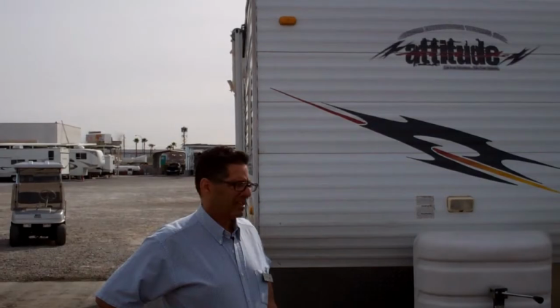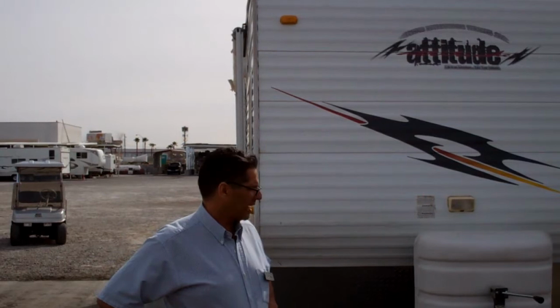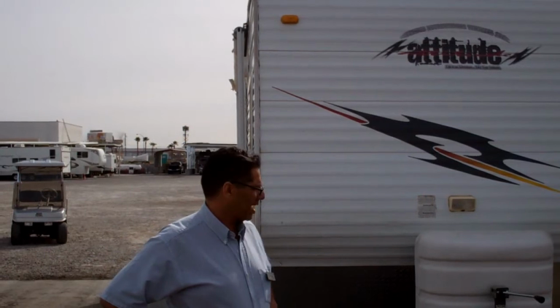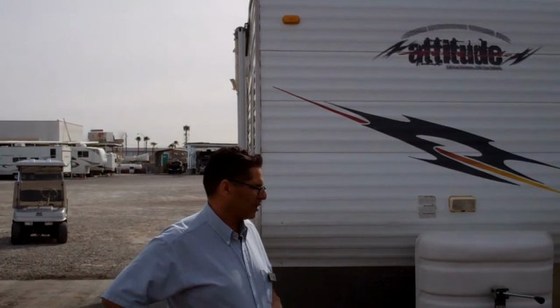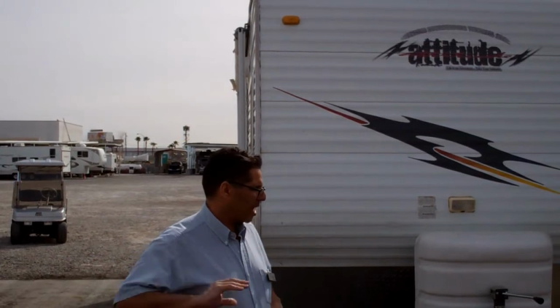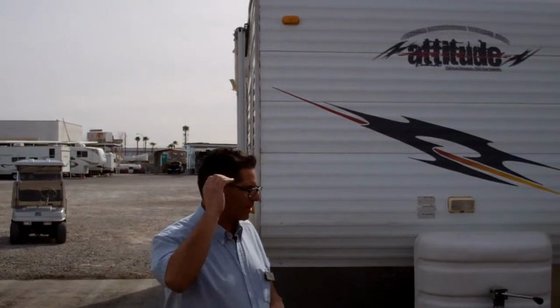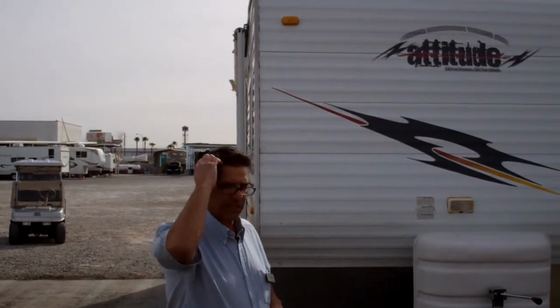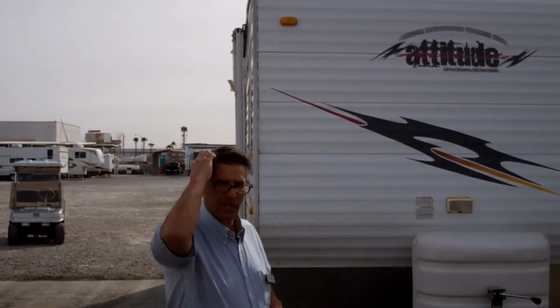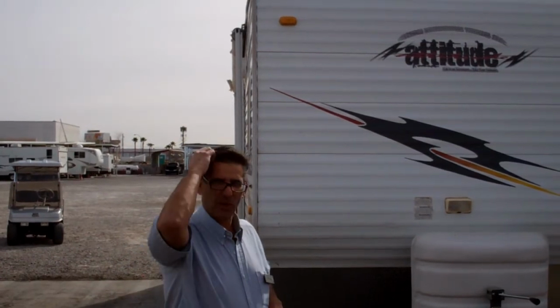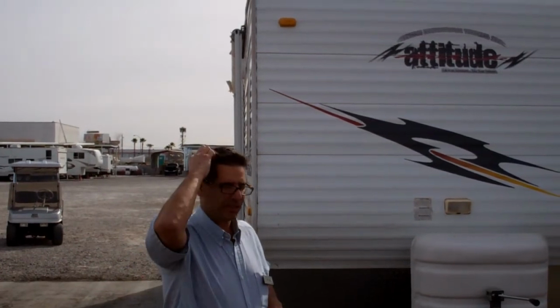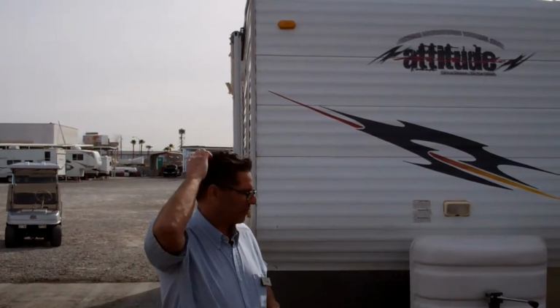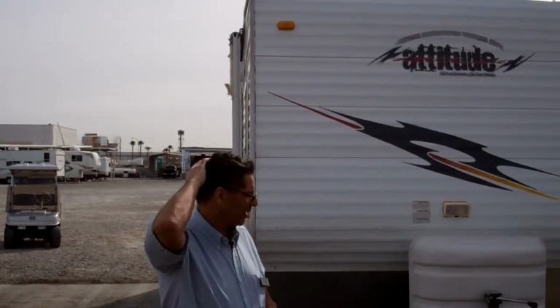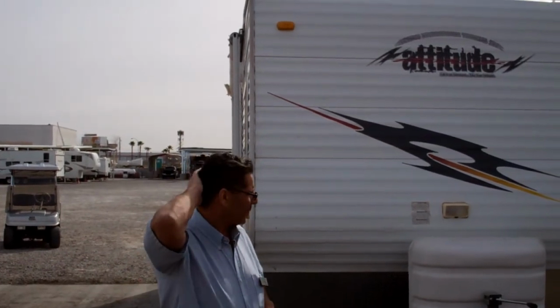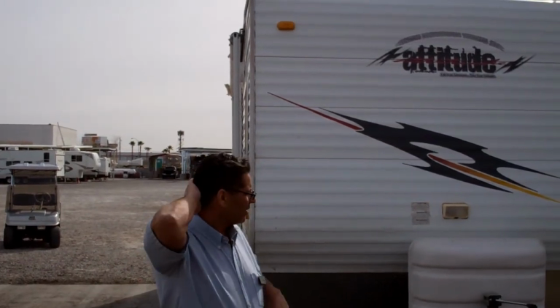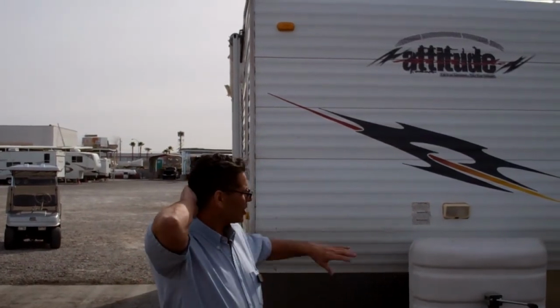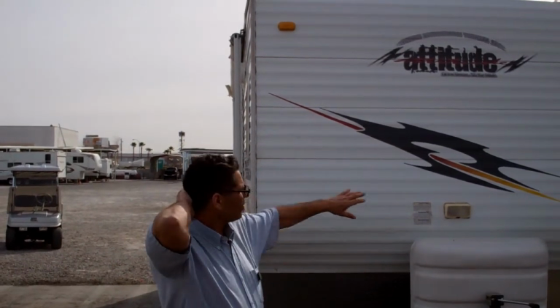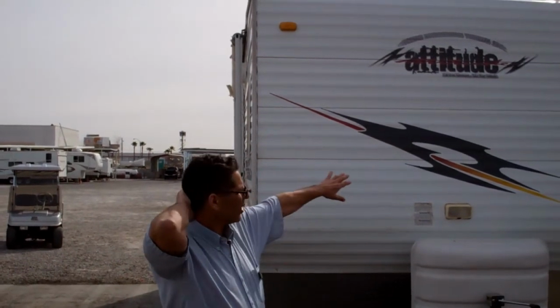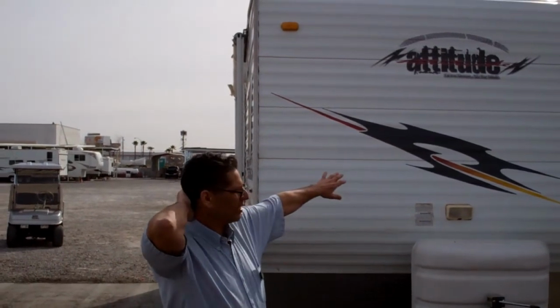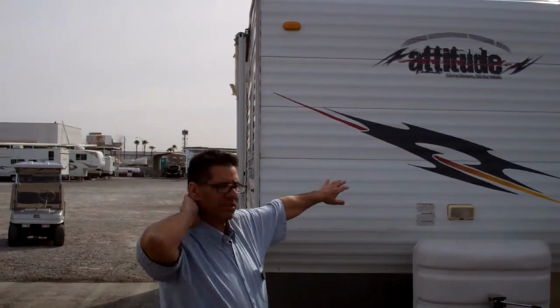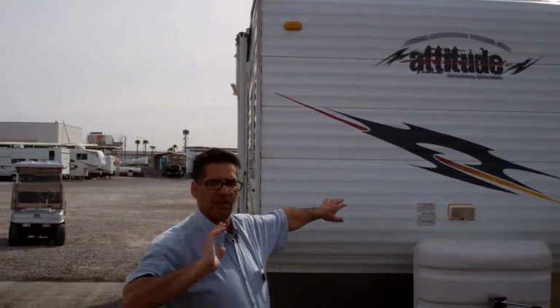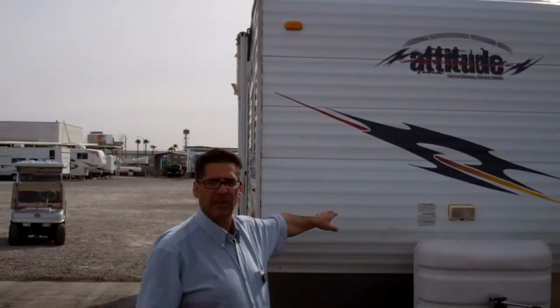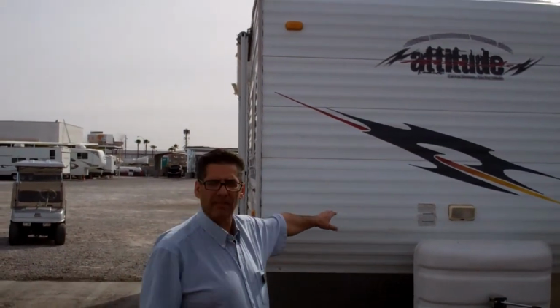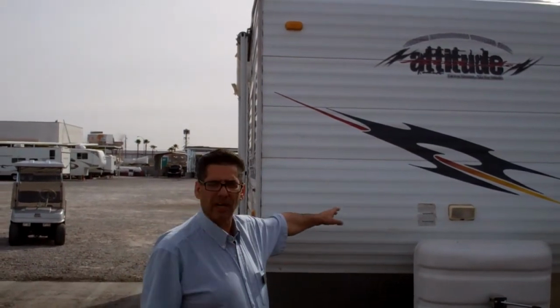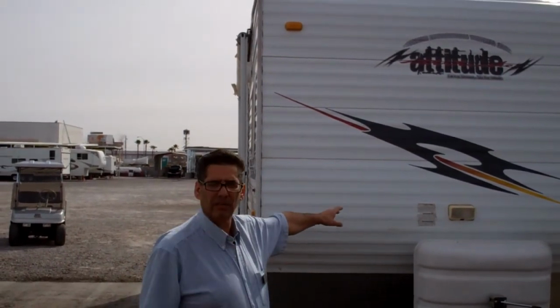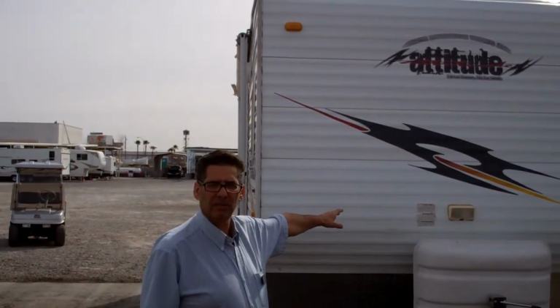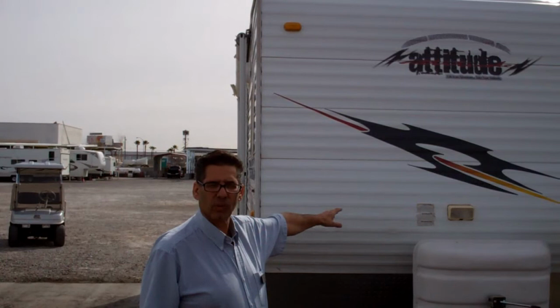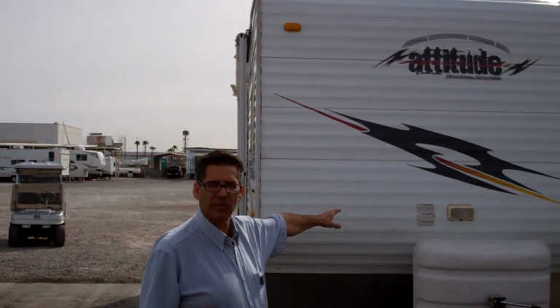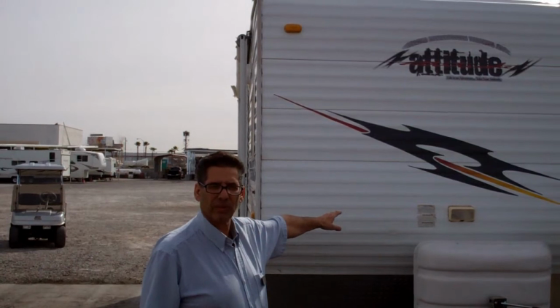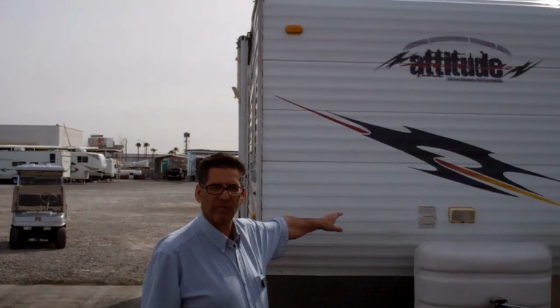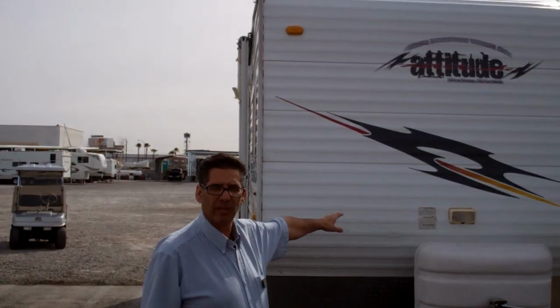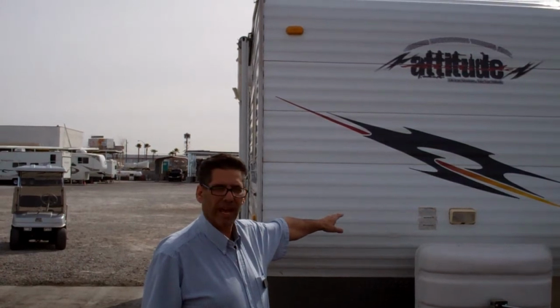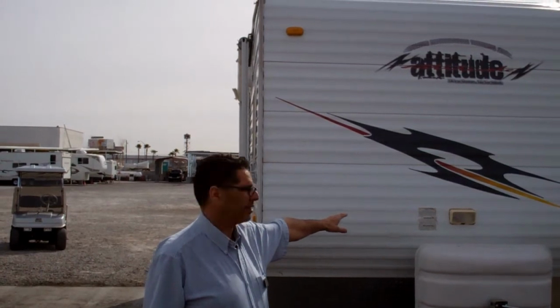Hi camera, it's Robert again at Johnny Walker's RV. This is a front — this is an '05, 23-foot Attitude.